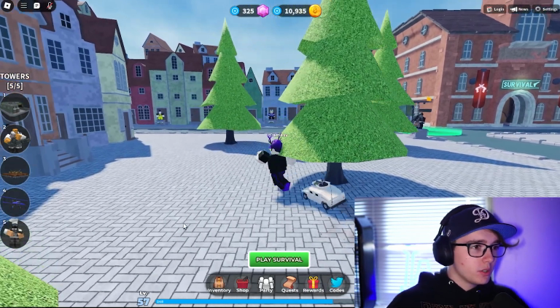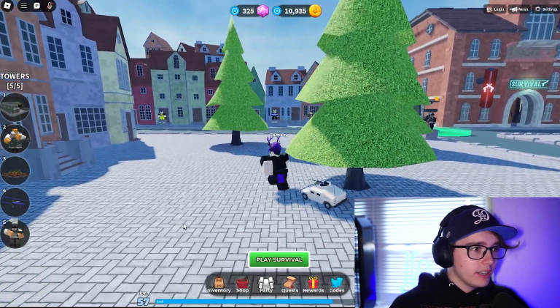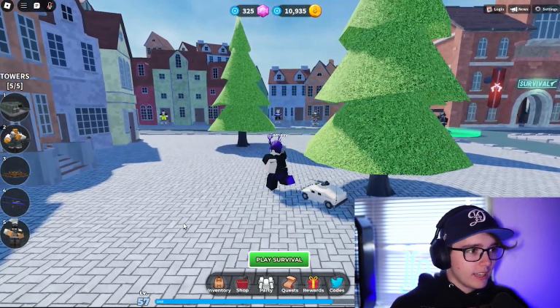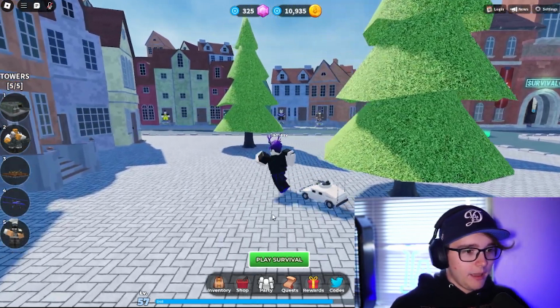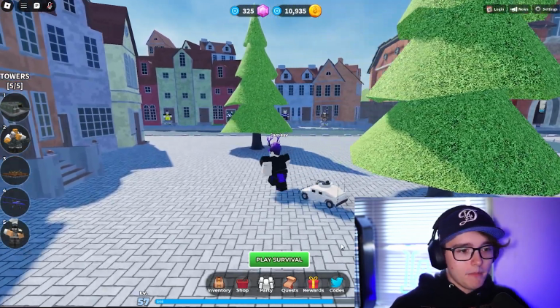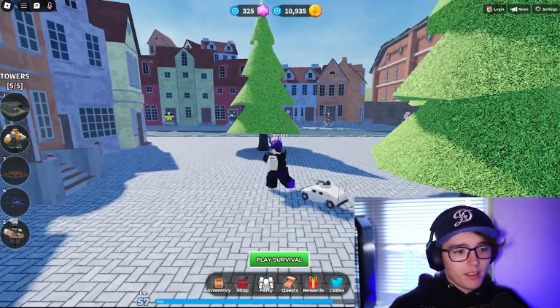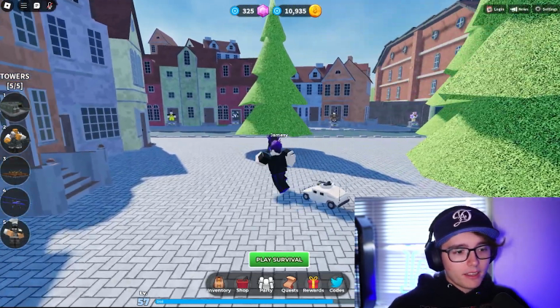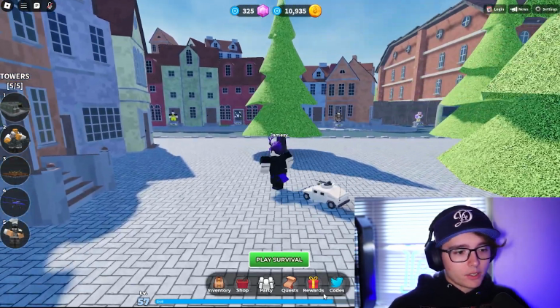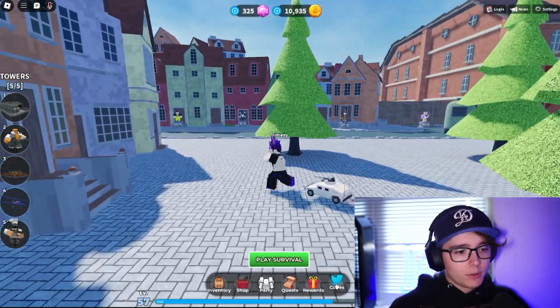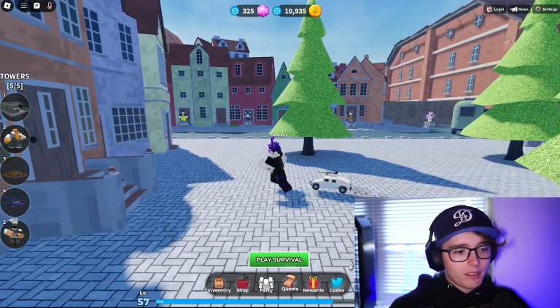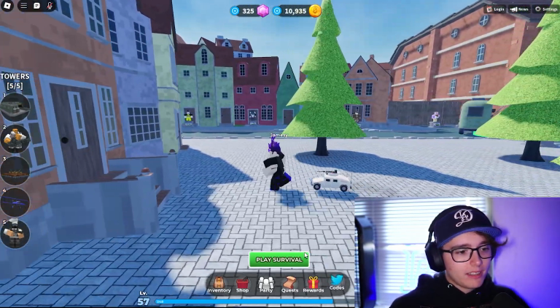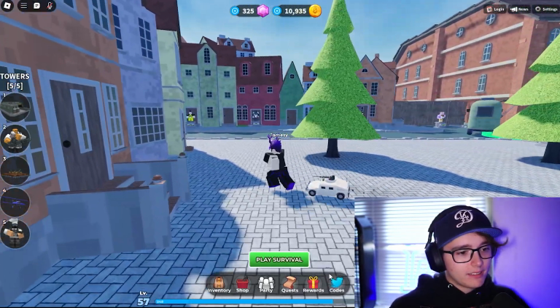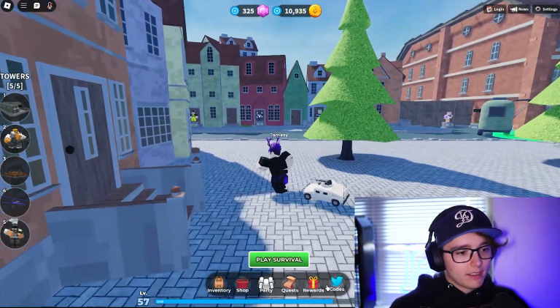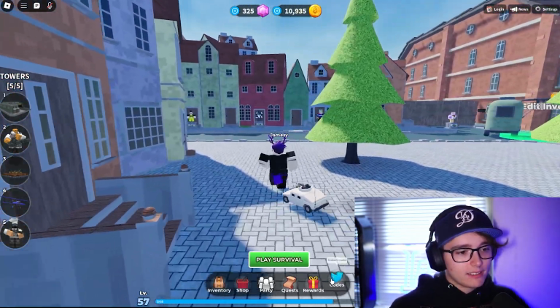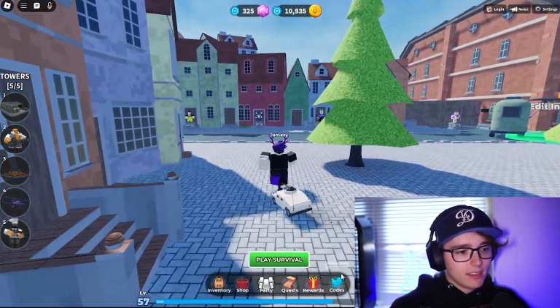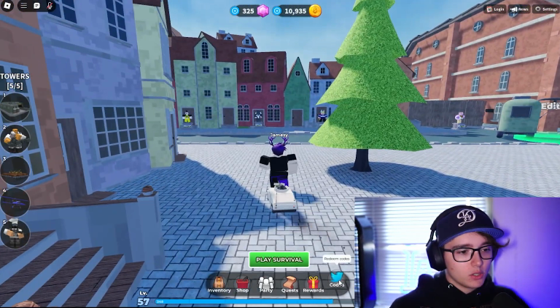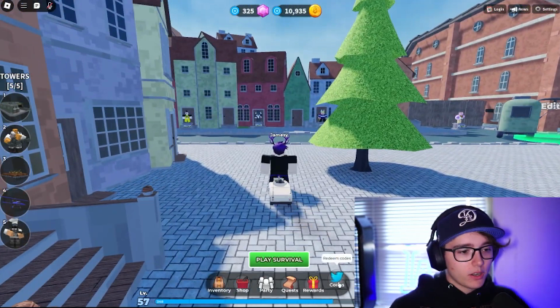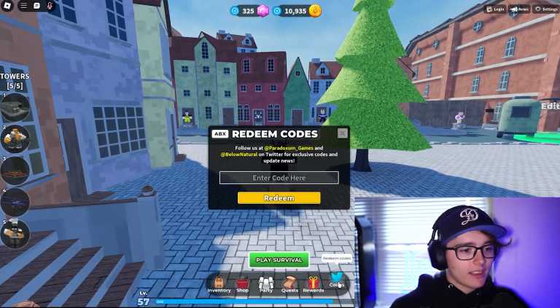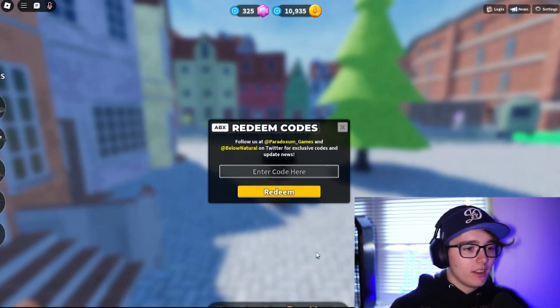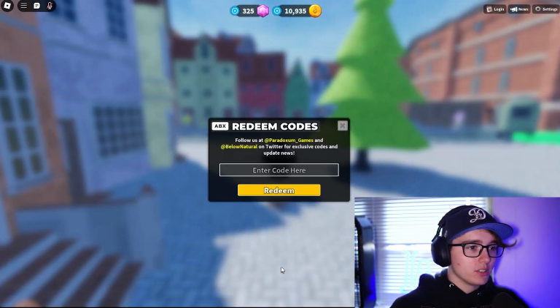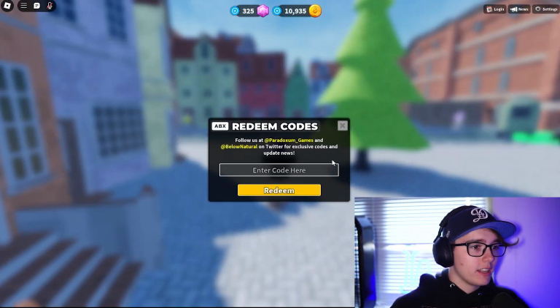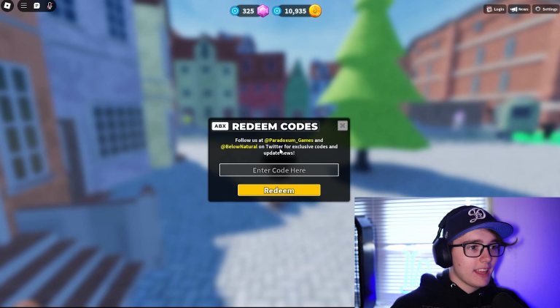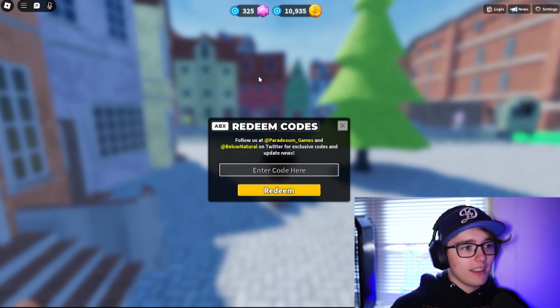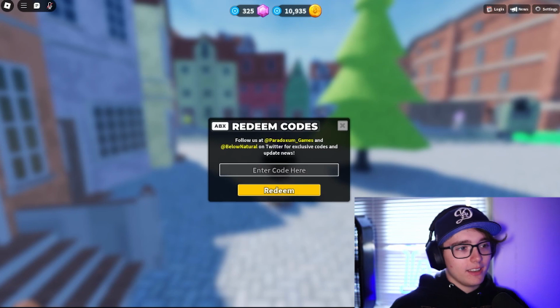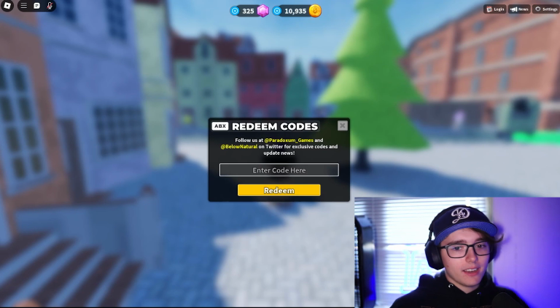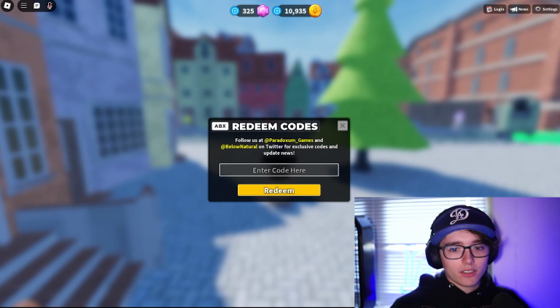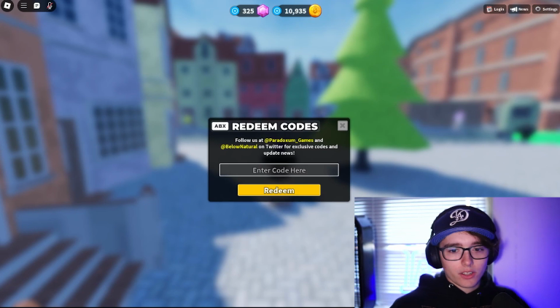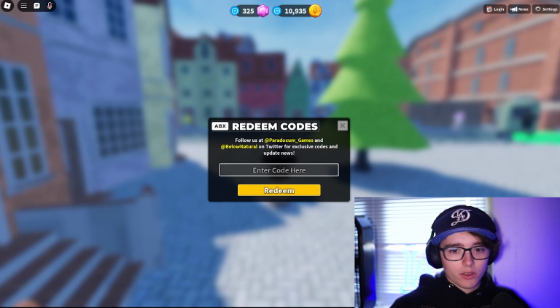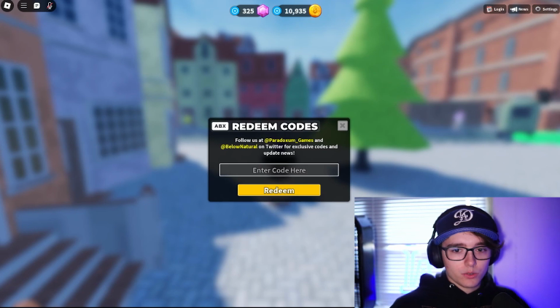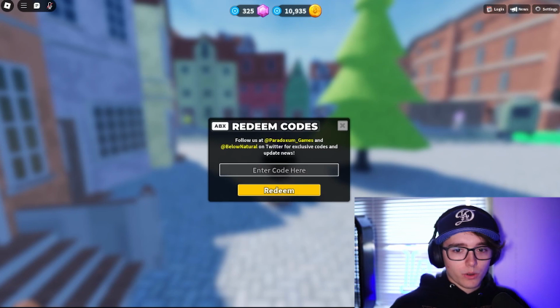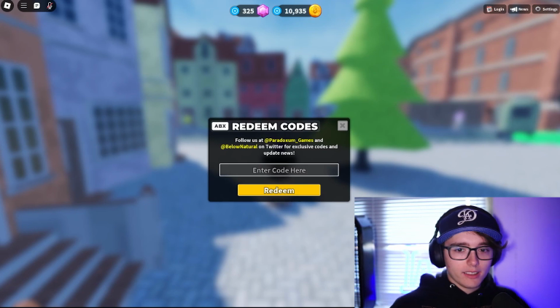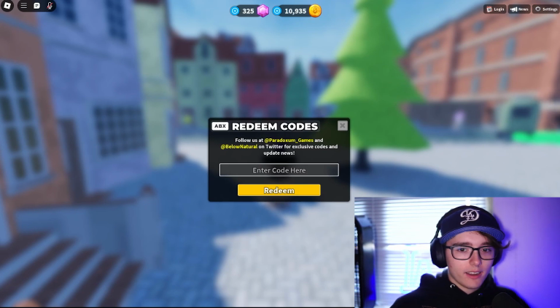Once you're in the game, there should be a Twitter icon — just click that and then you can enter the codes right there.